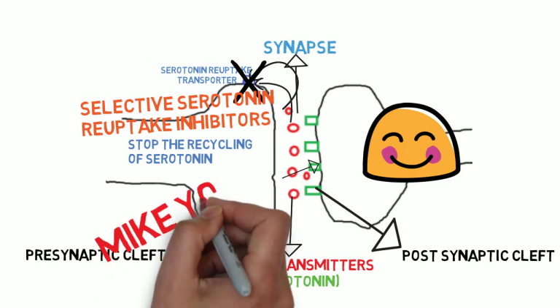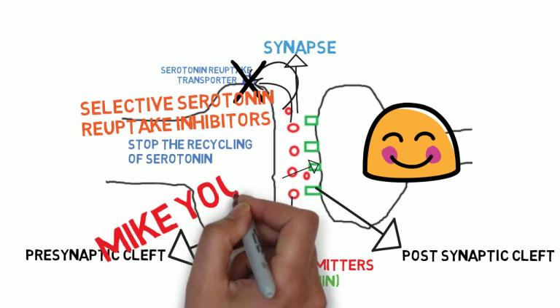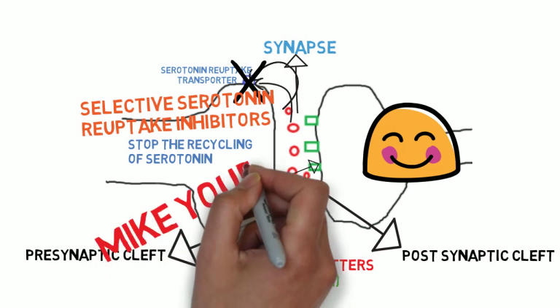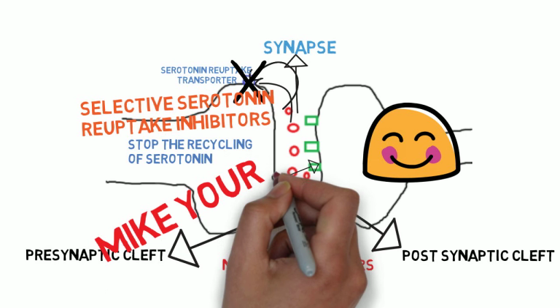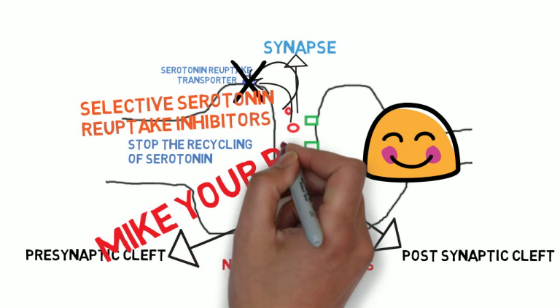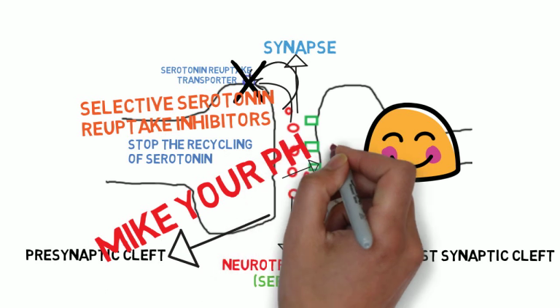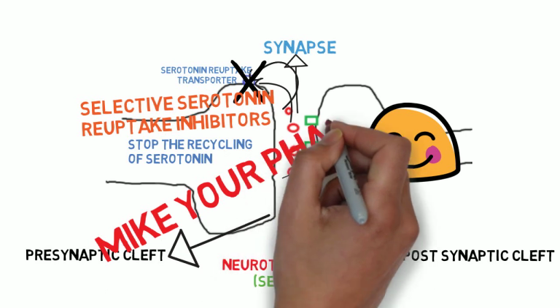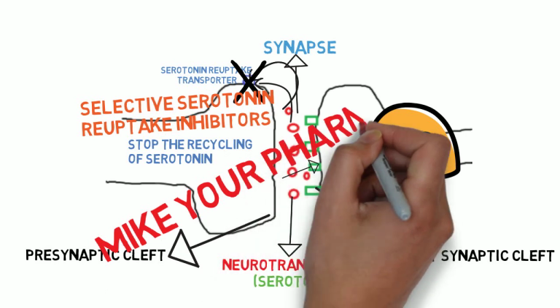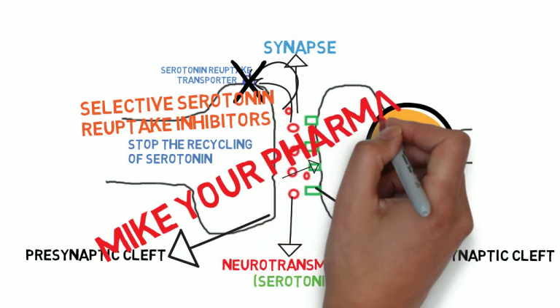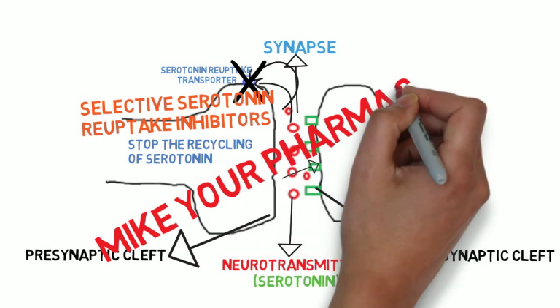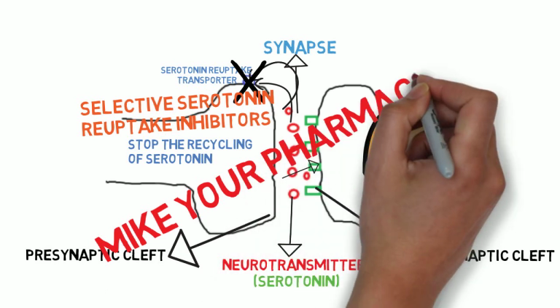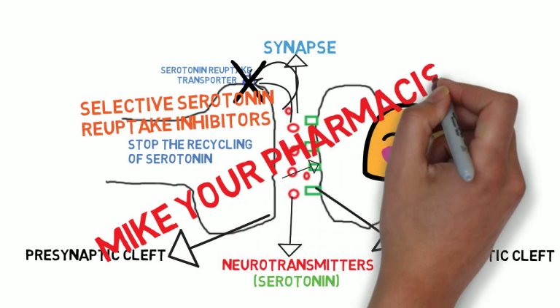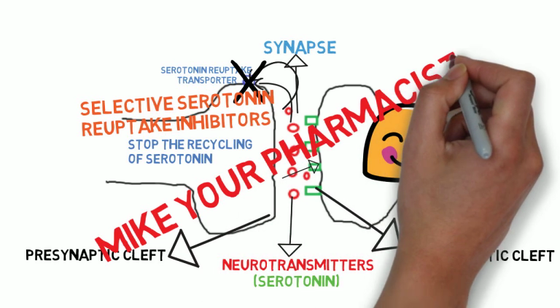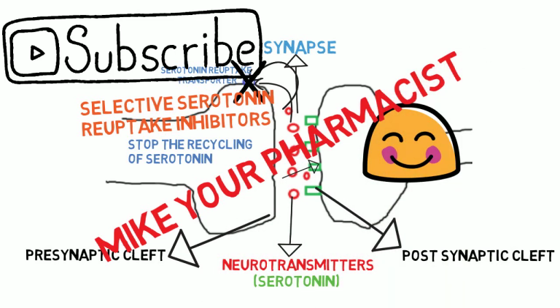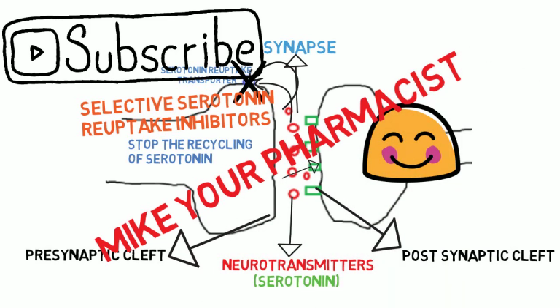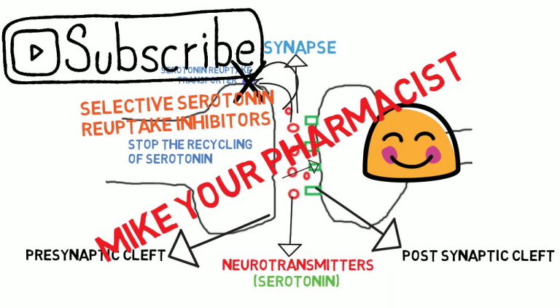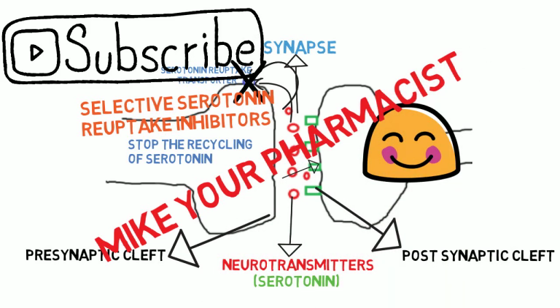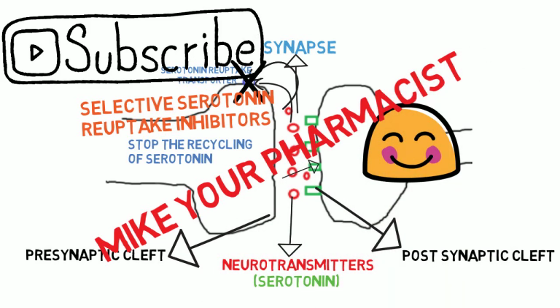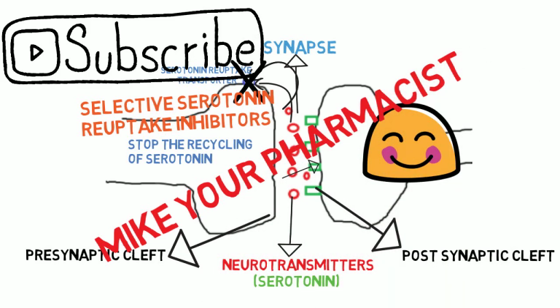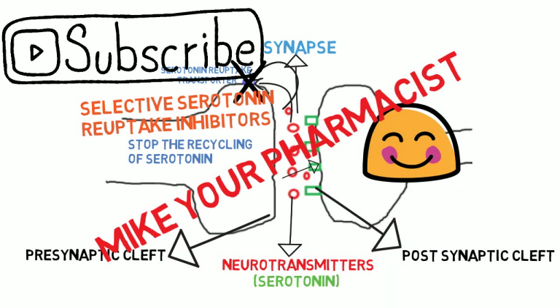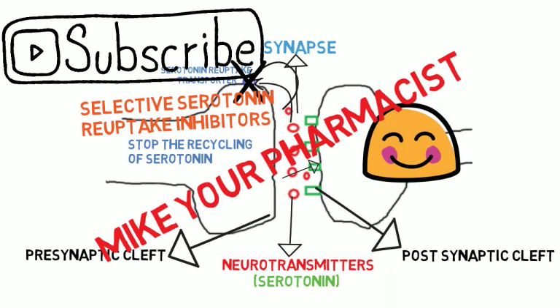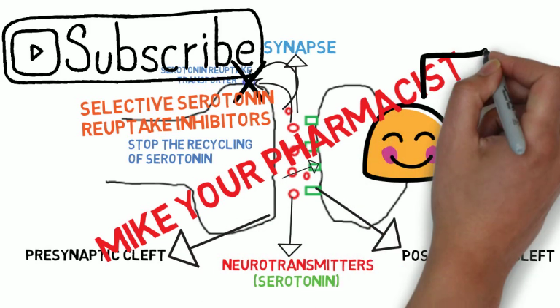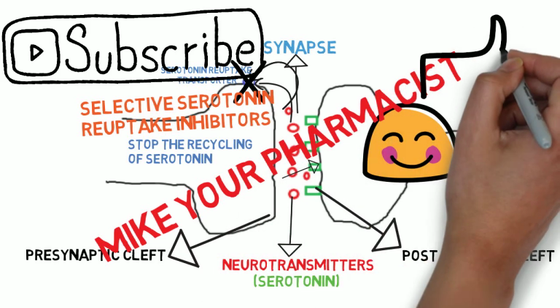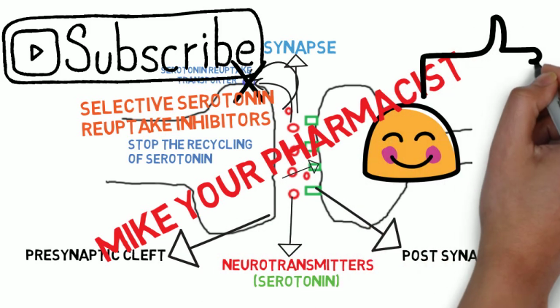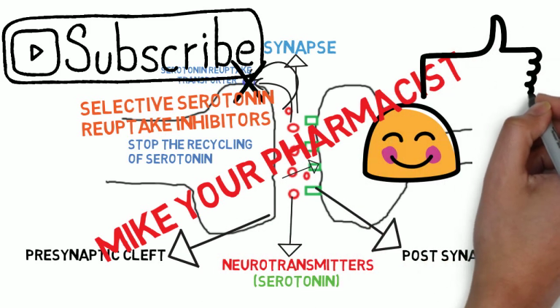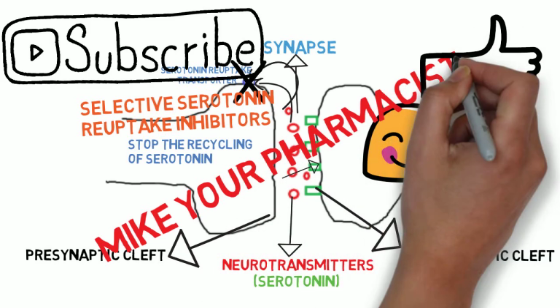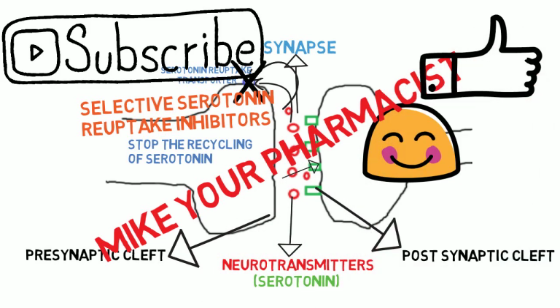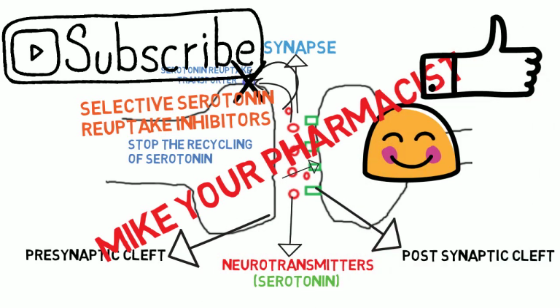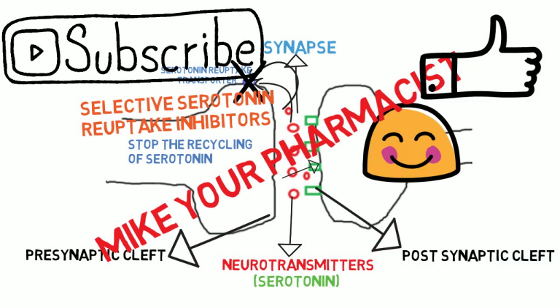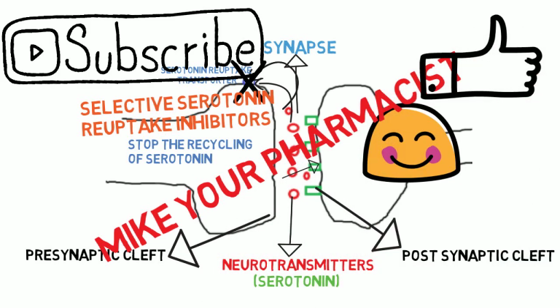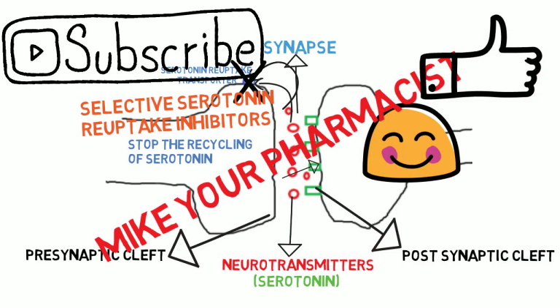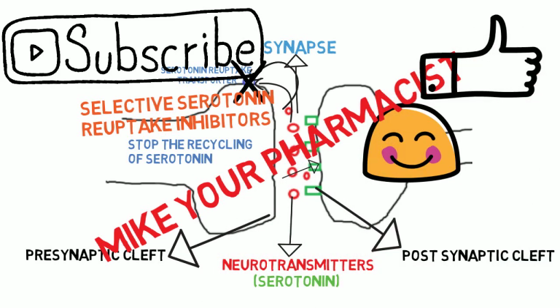I'm Mike, your pharmacist. If you want to understand your health, hit the subscribe button below or leave me a like. Thank you.